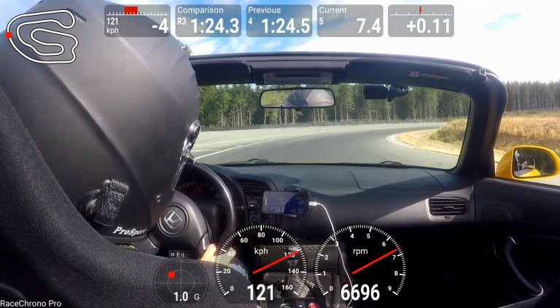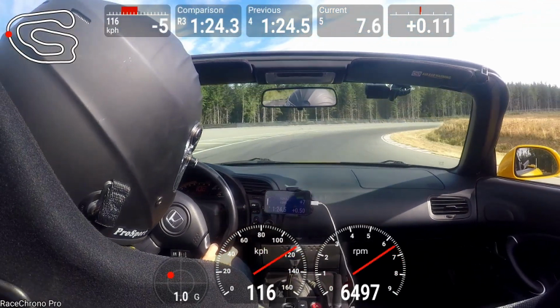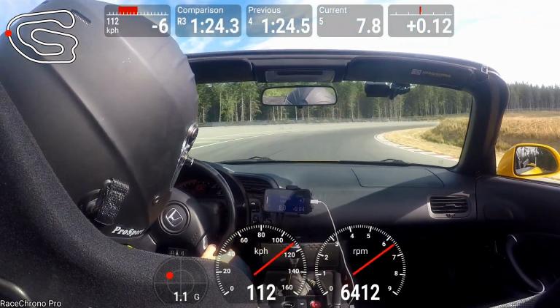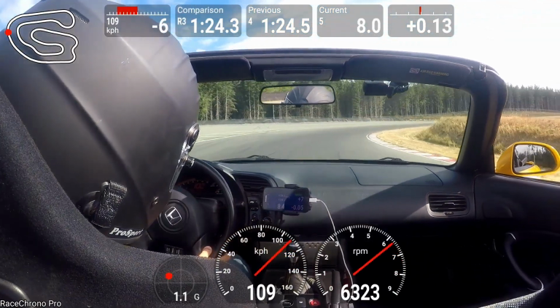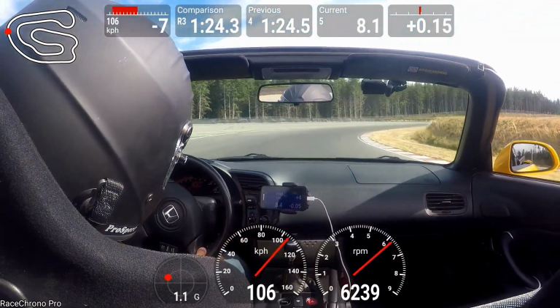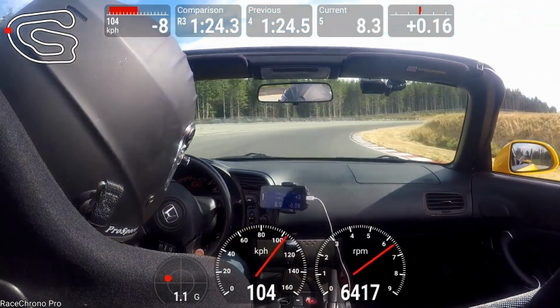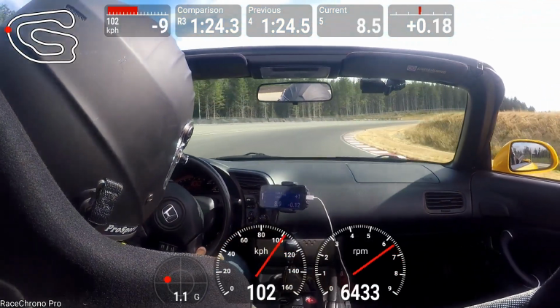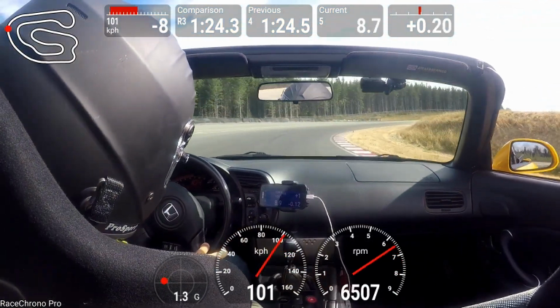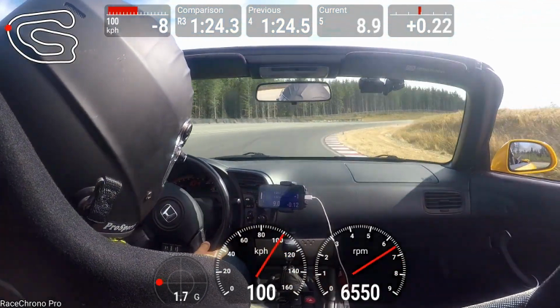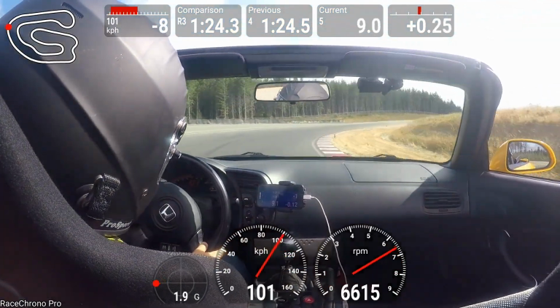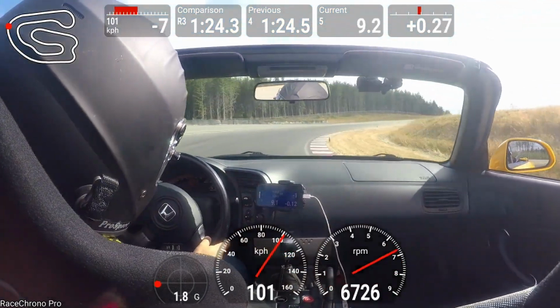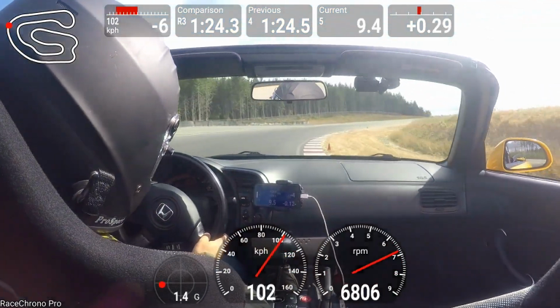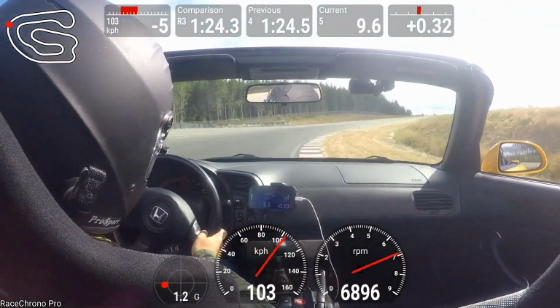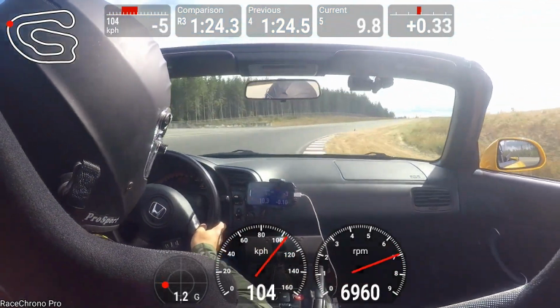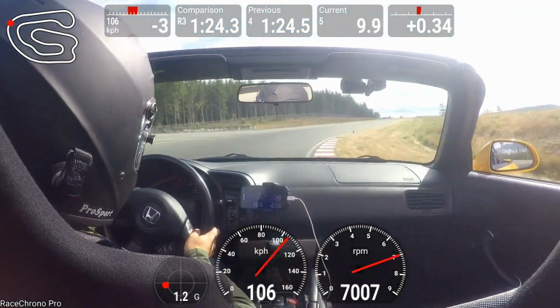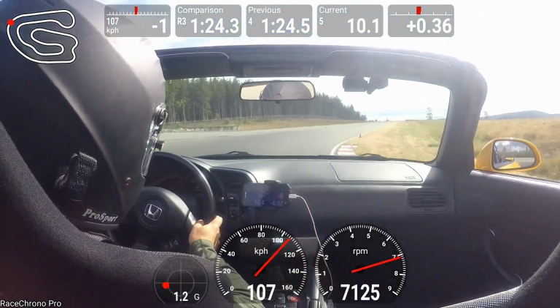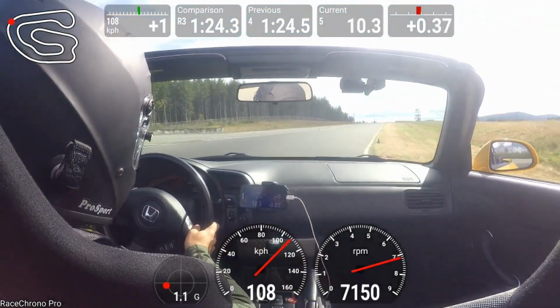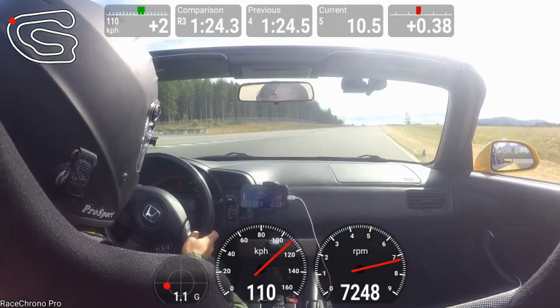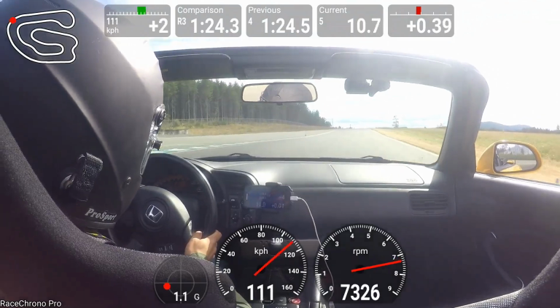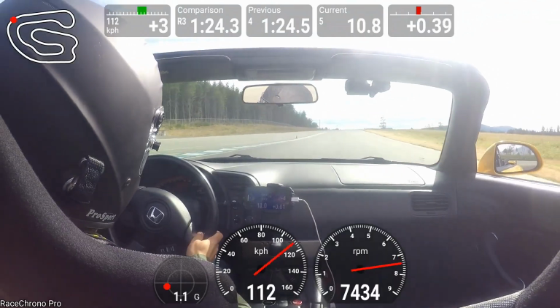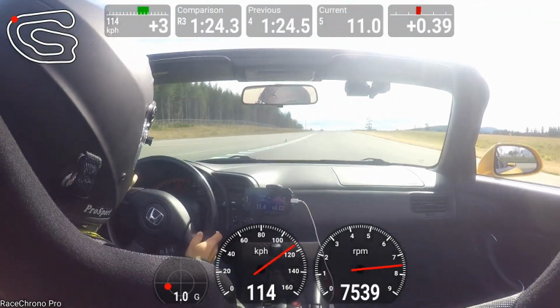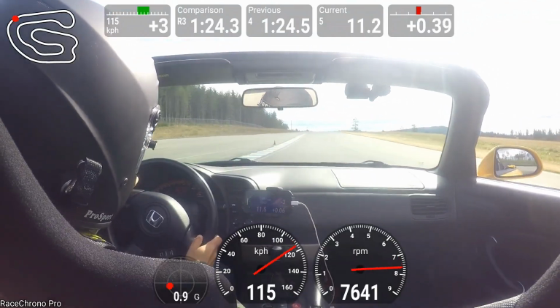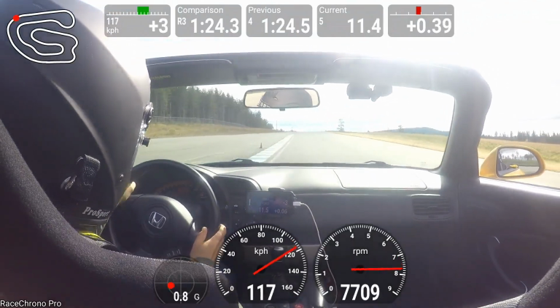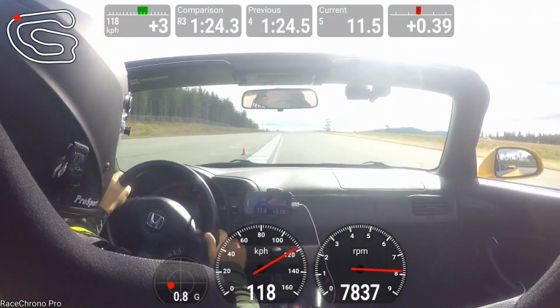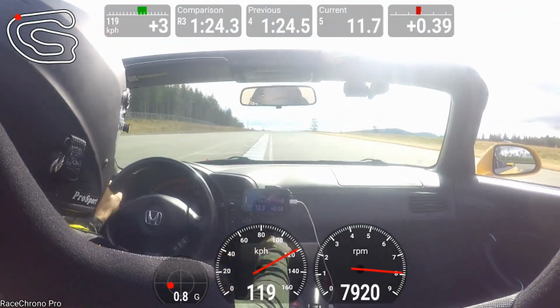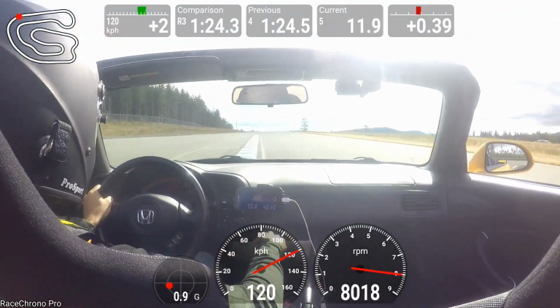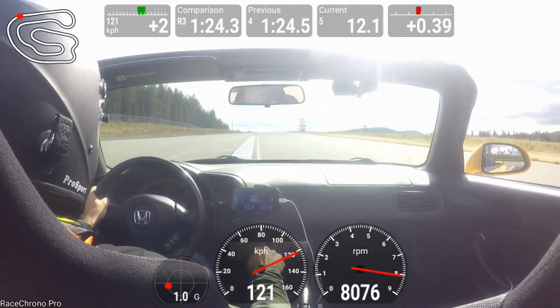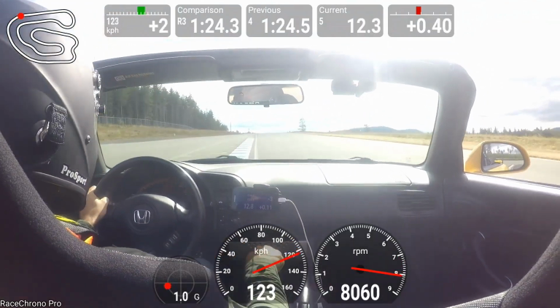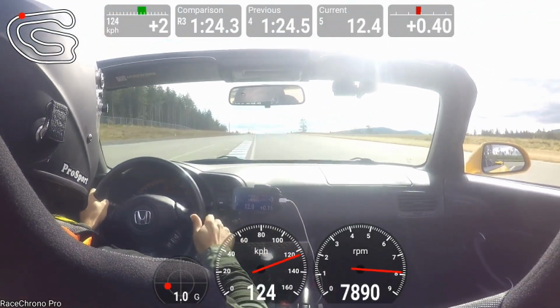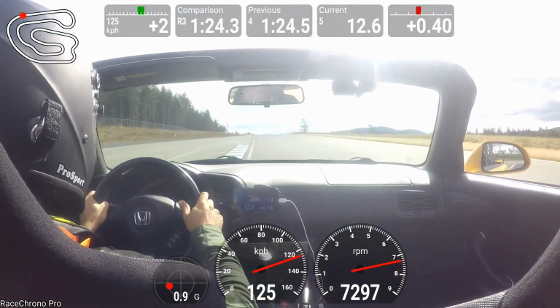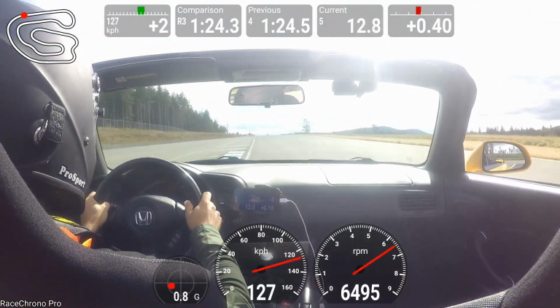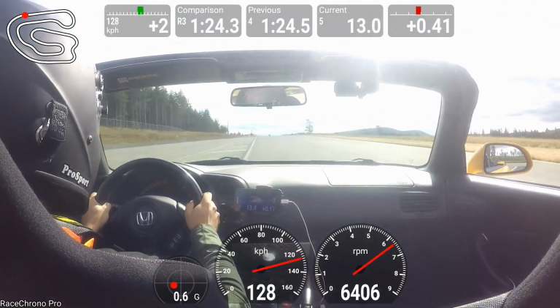You can watch the time delta in the top right and see where I'm gaining or losing time versus my previous best.